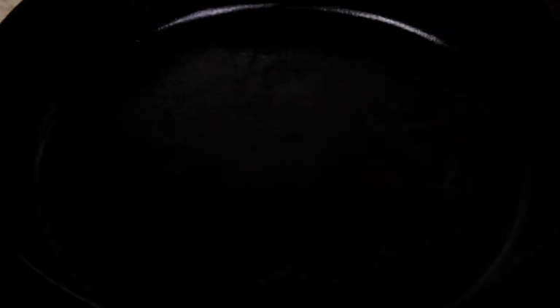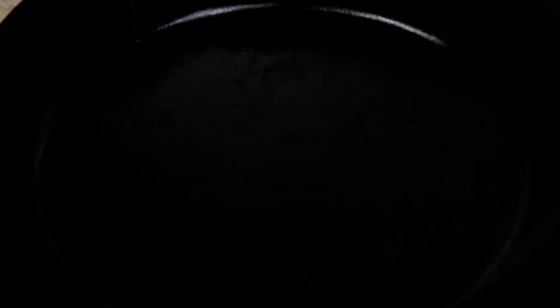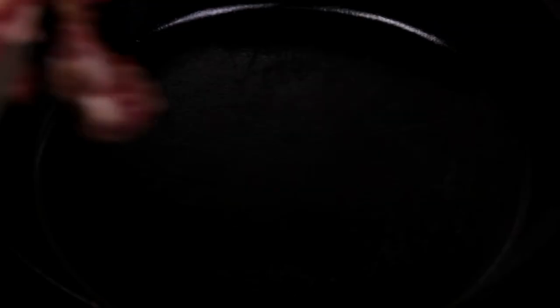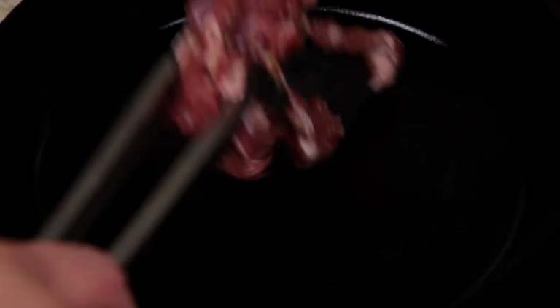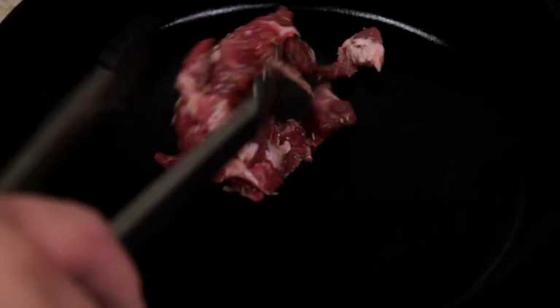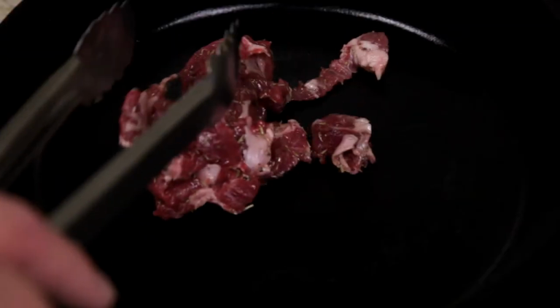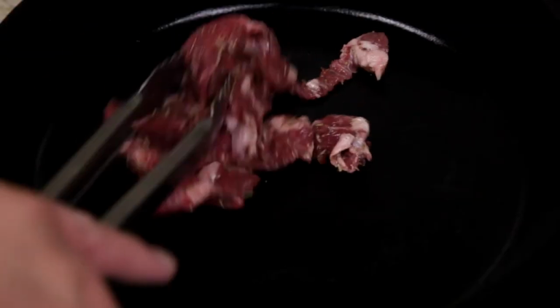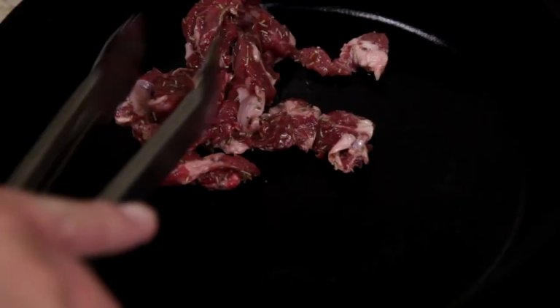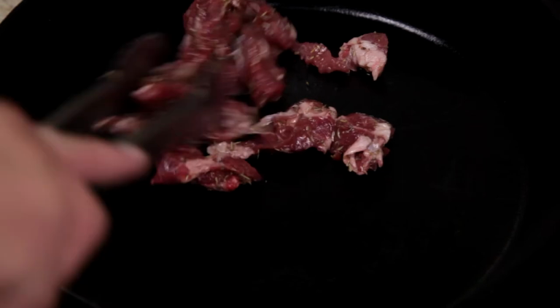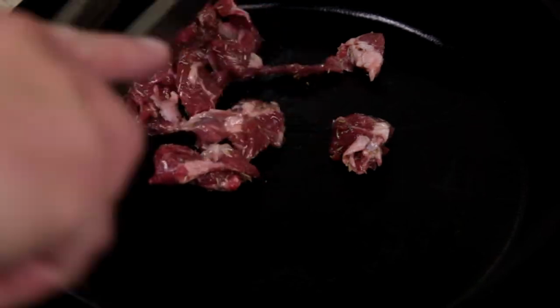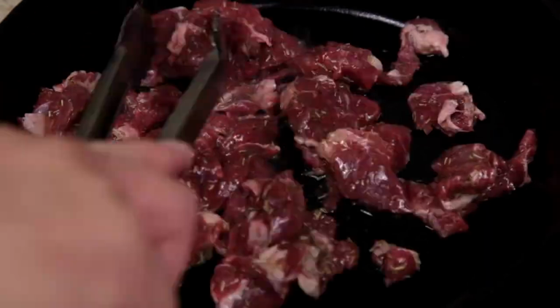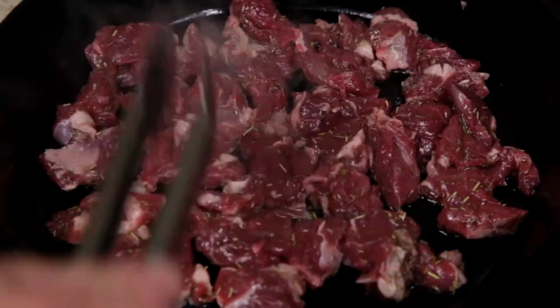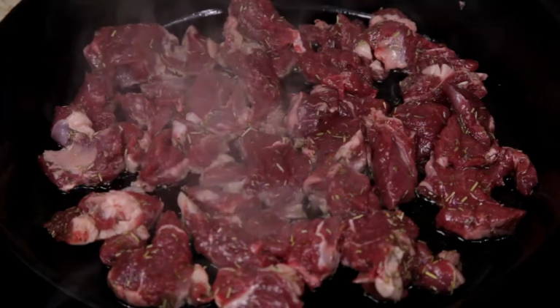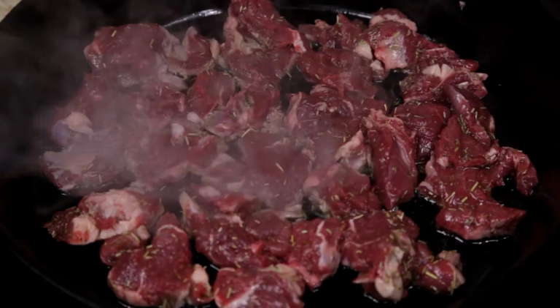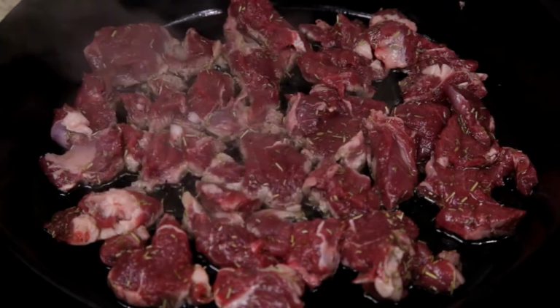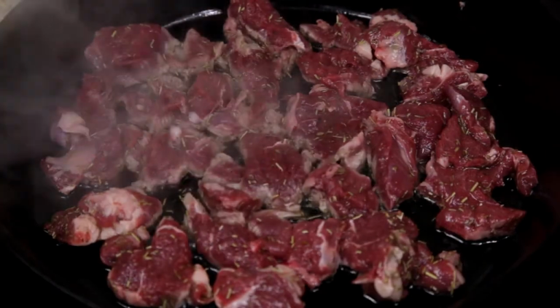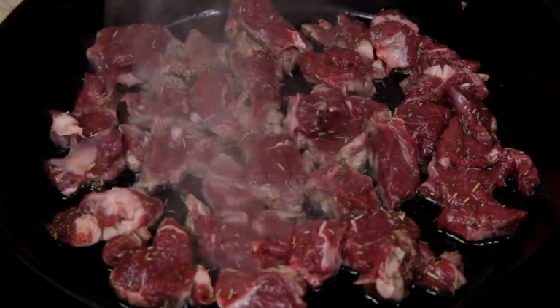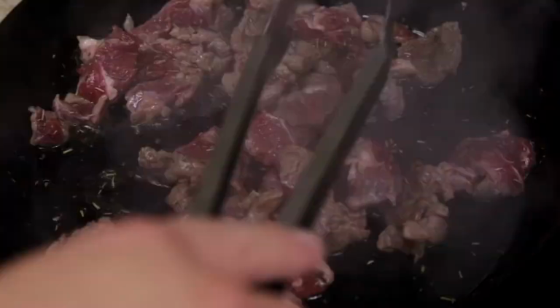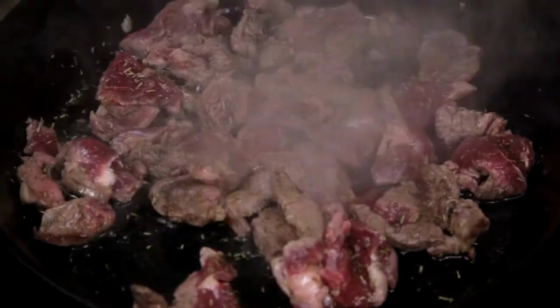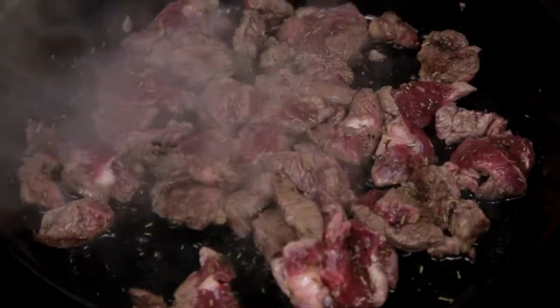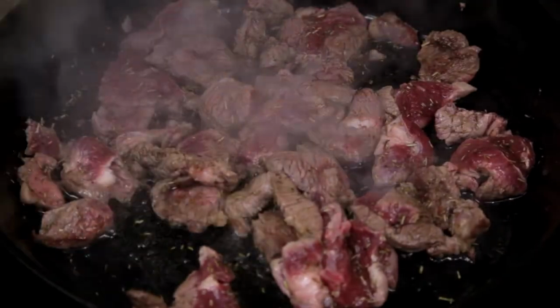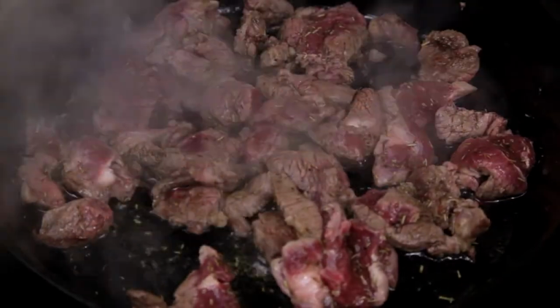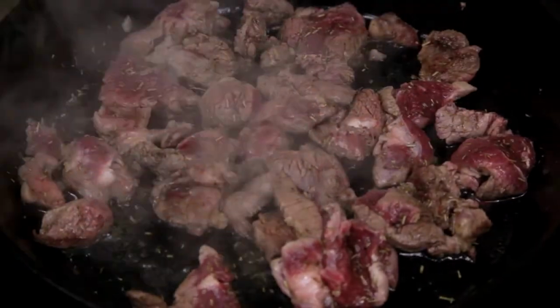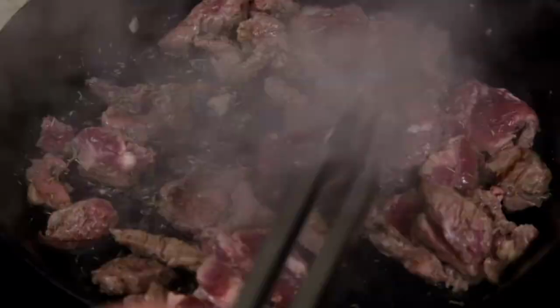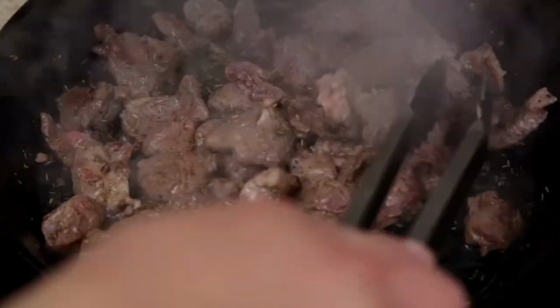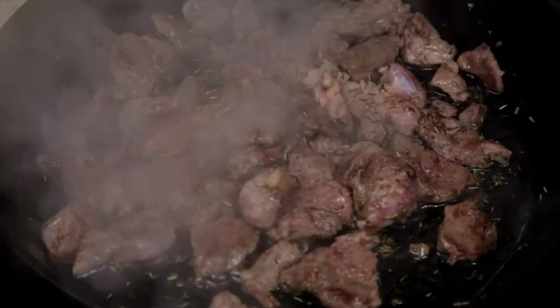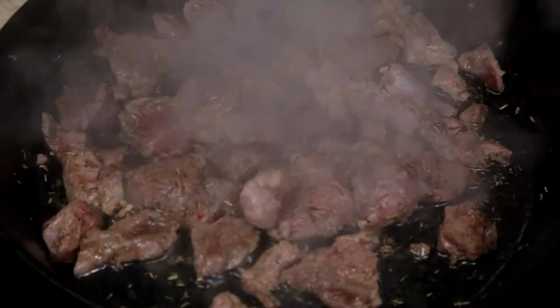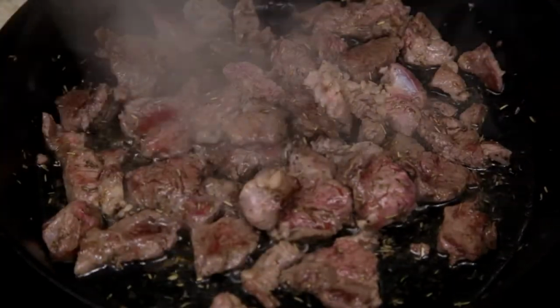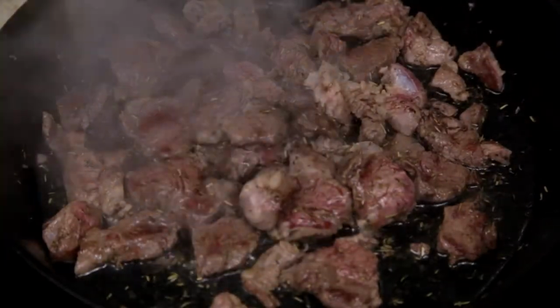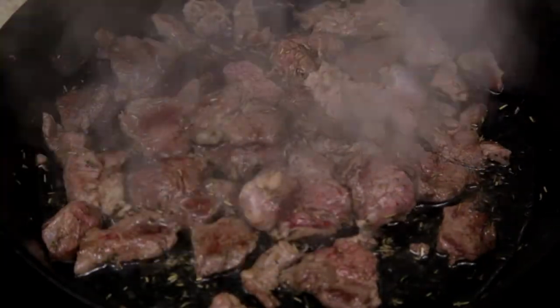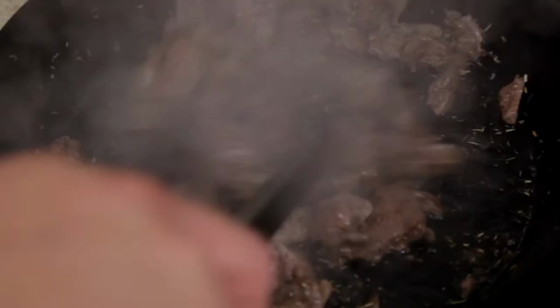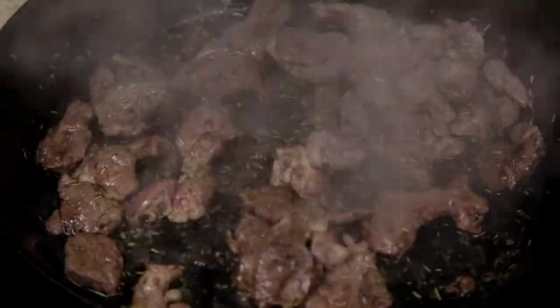Place a pan over high heat before adding the lamb. Cook until the lamb is cooked through and browned.